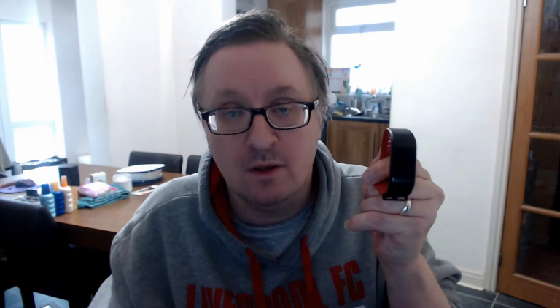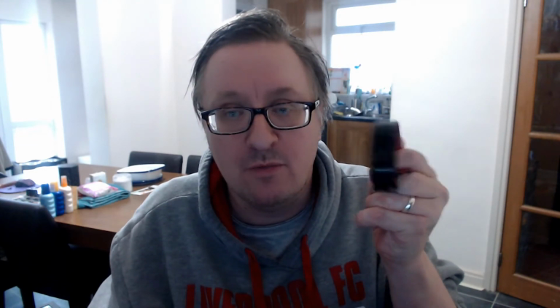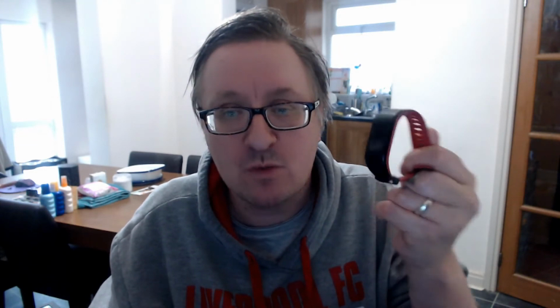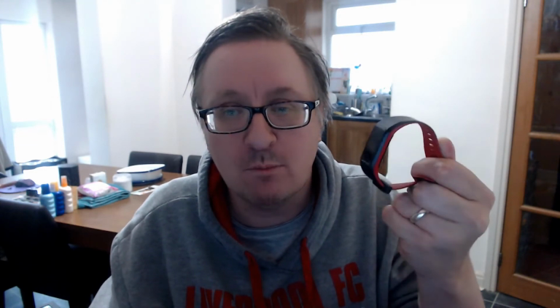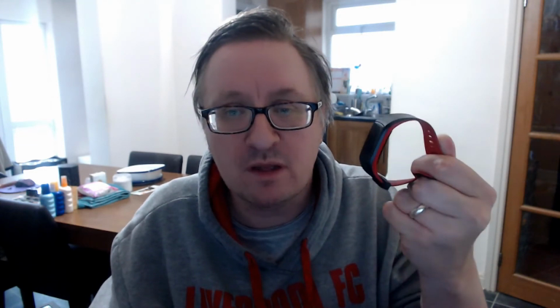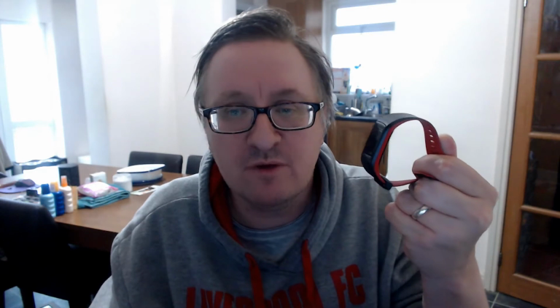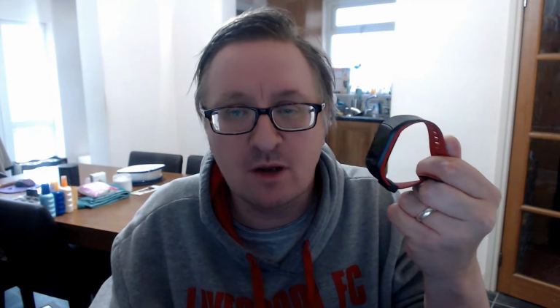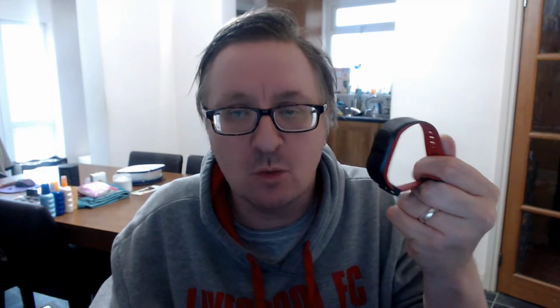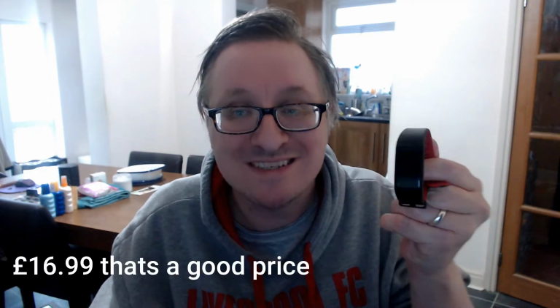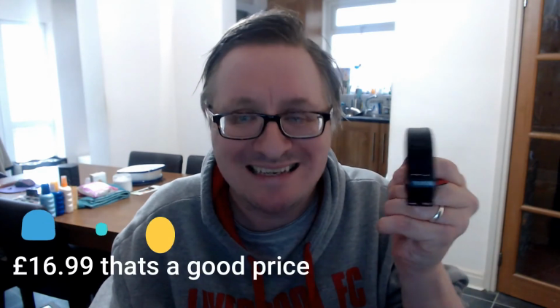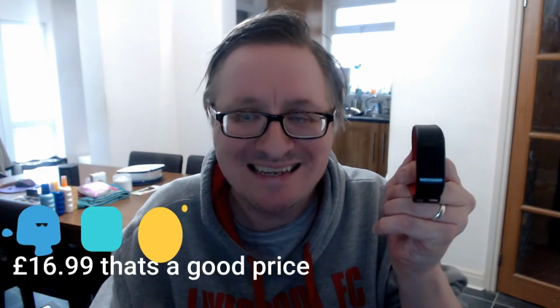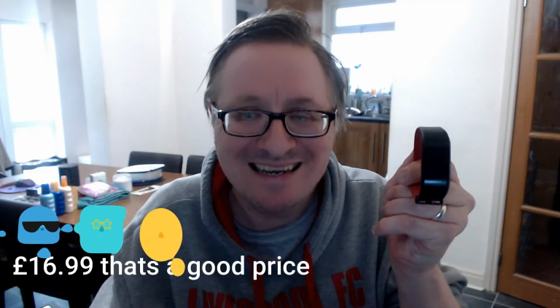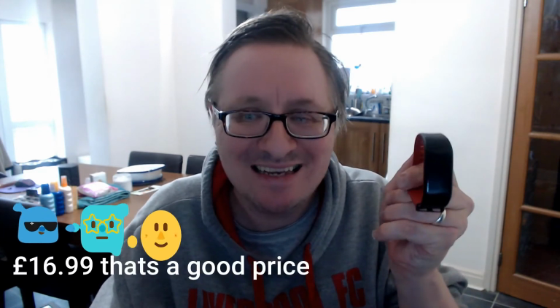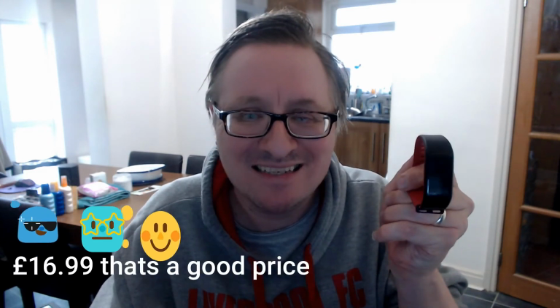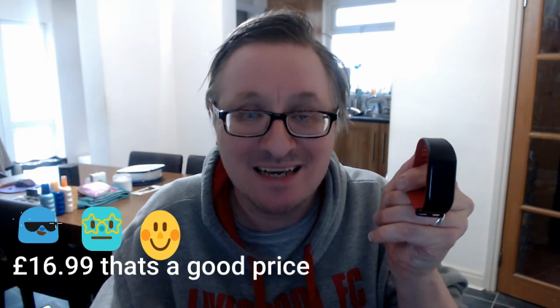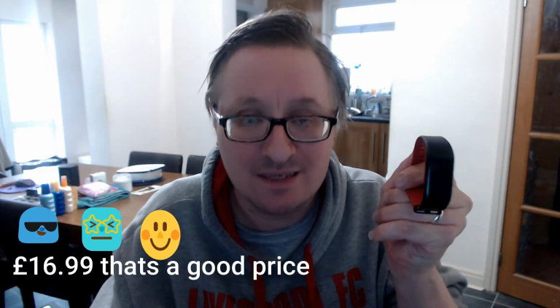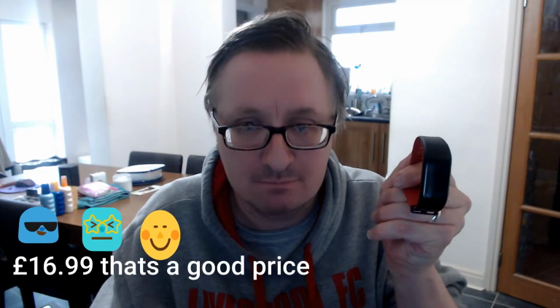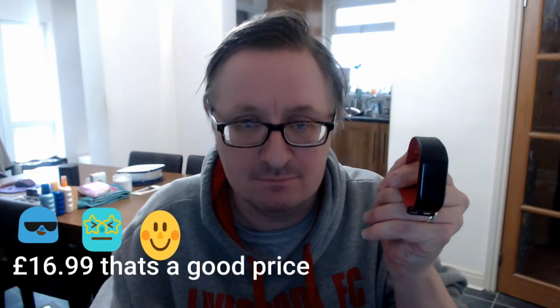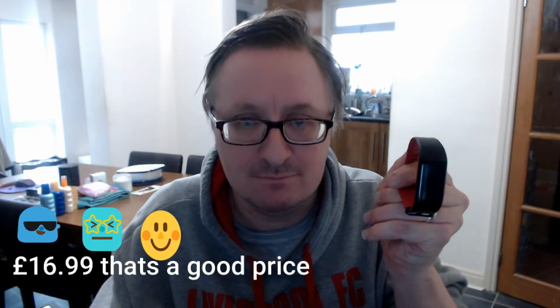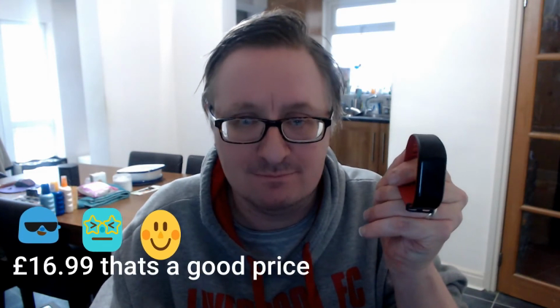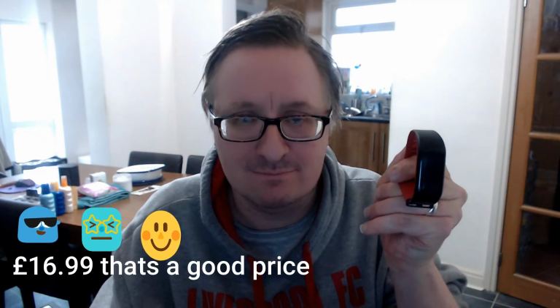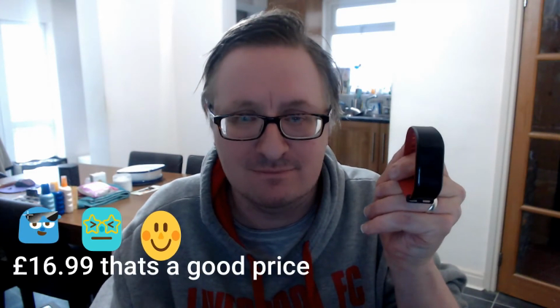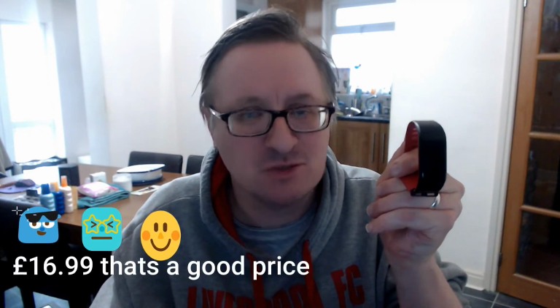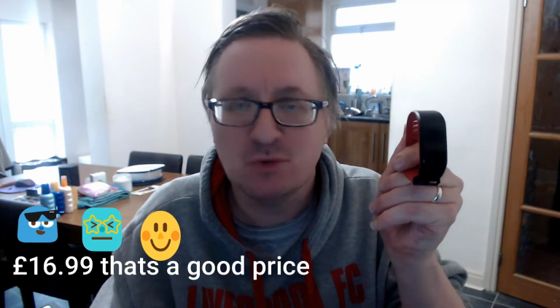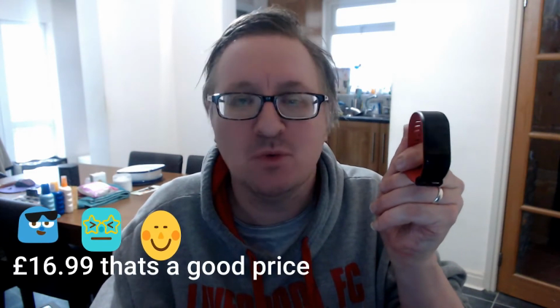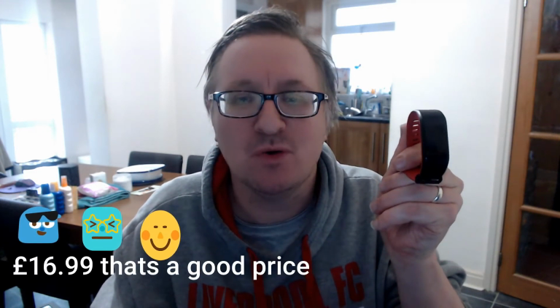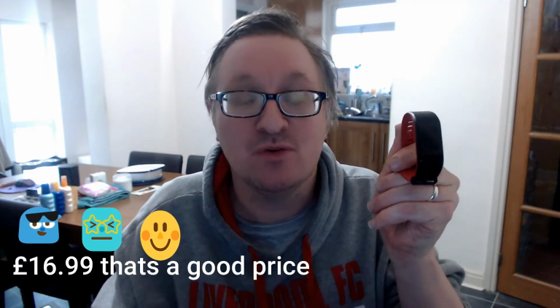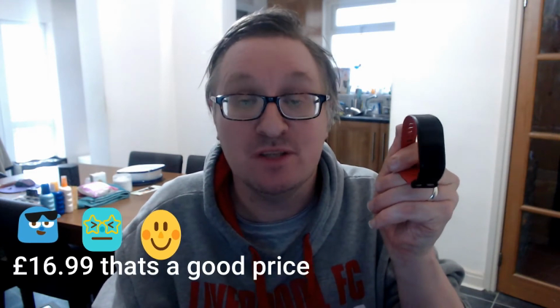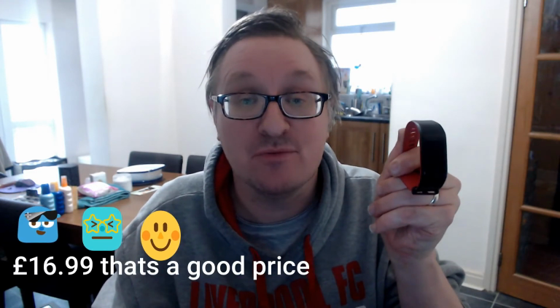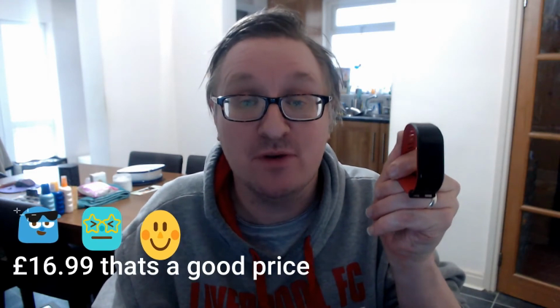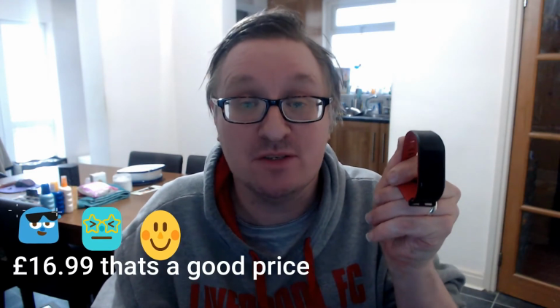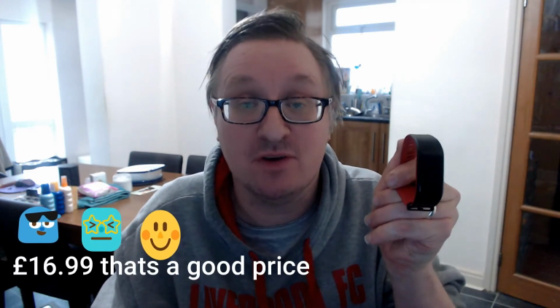This one, believe it or not, was $16.99. That's all it was for a decent fitness tracker.